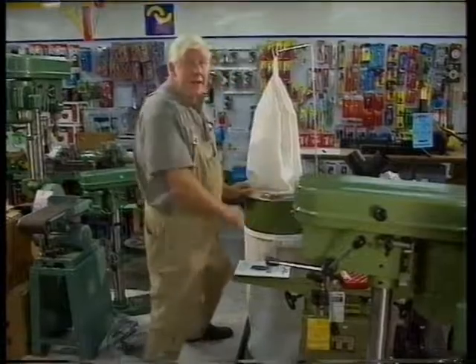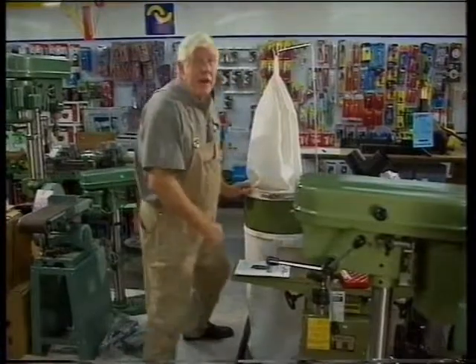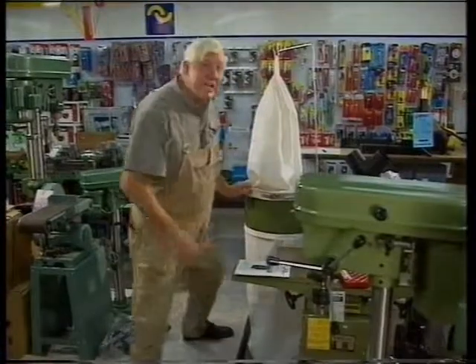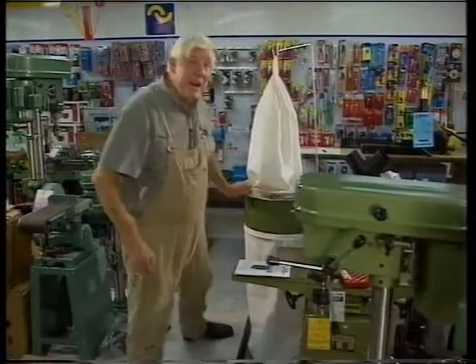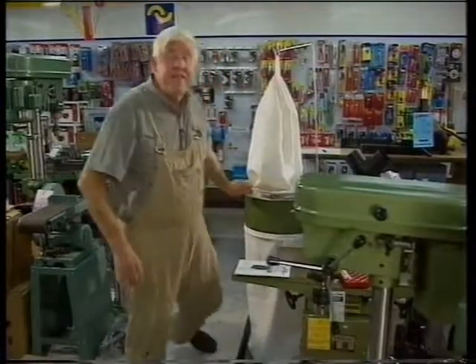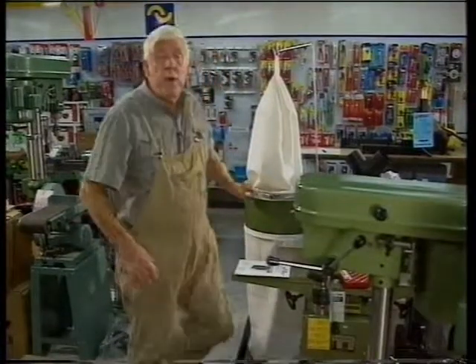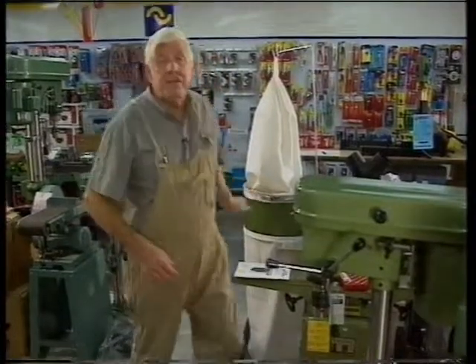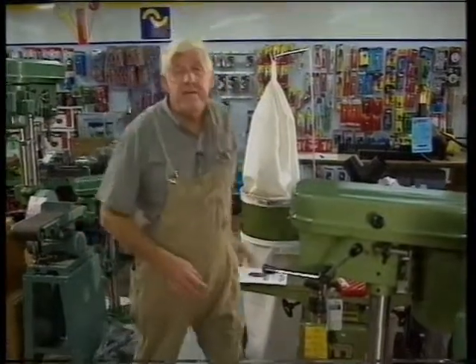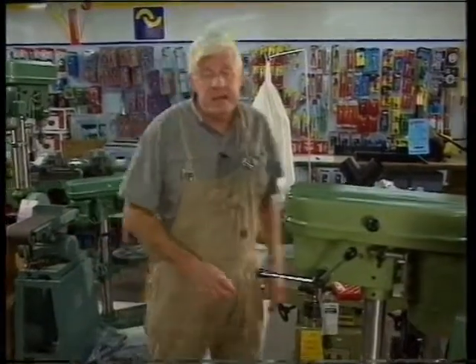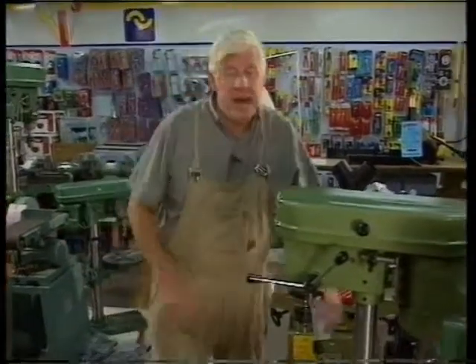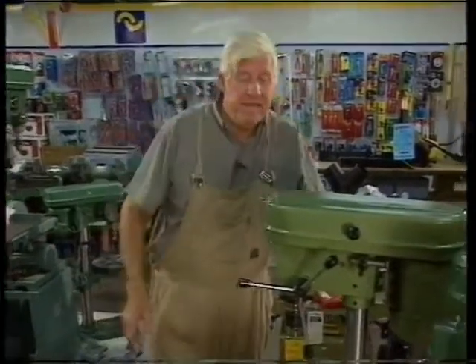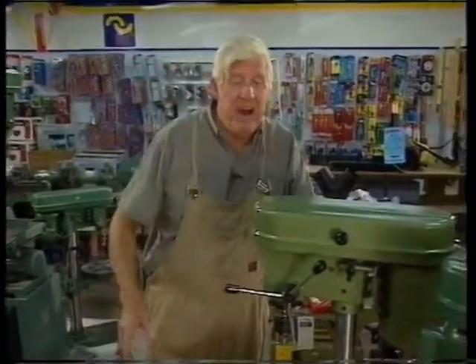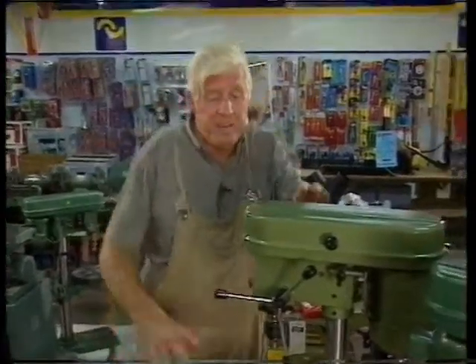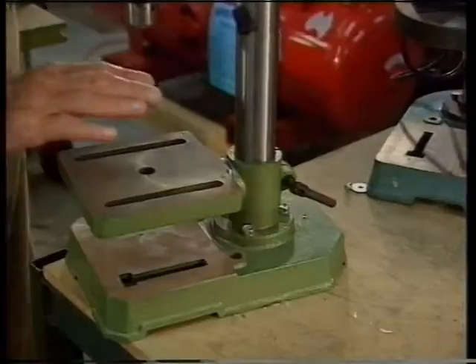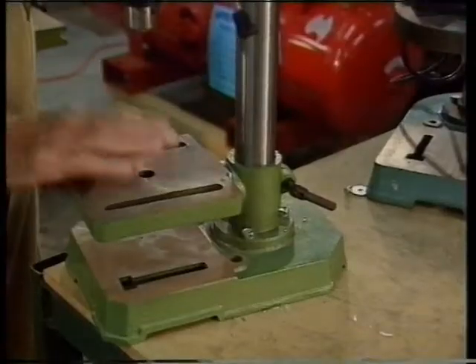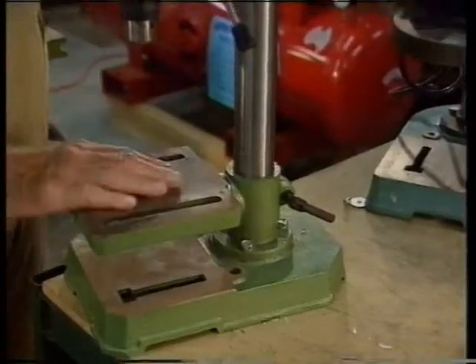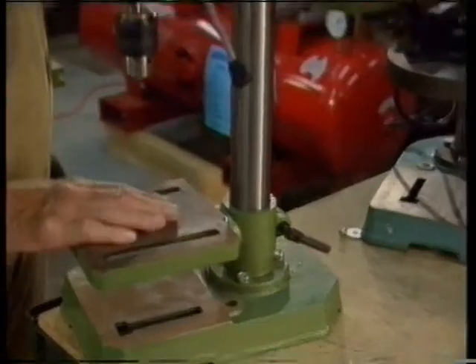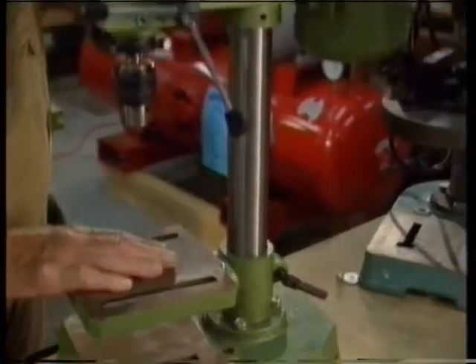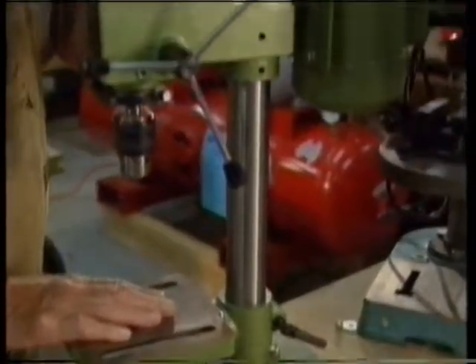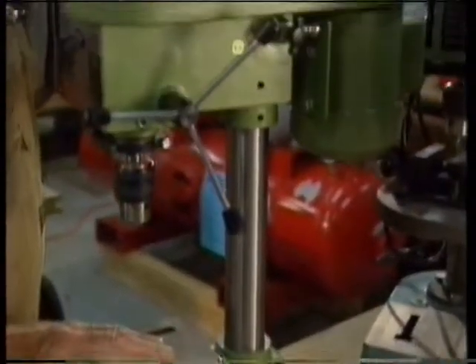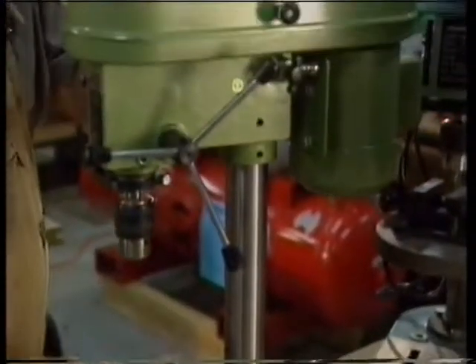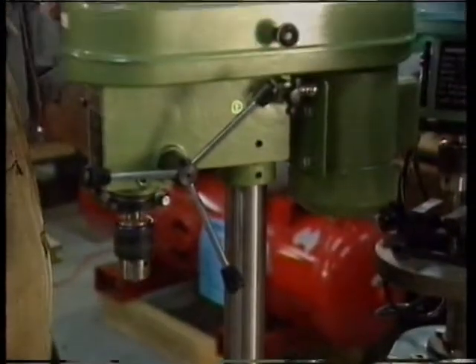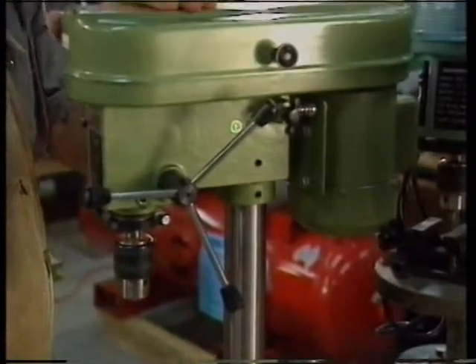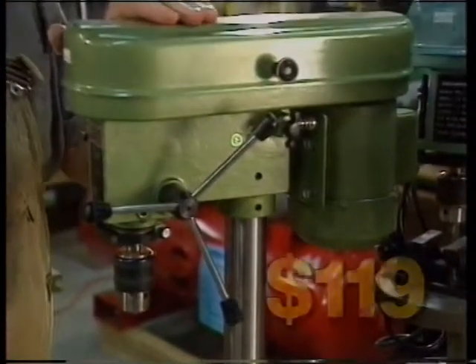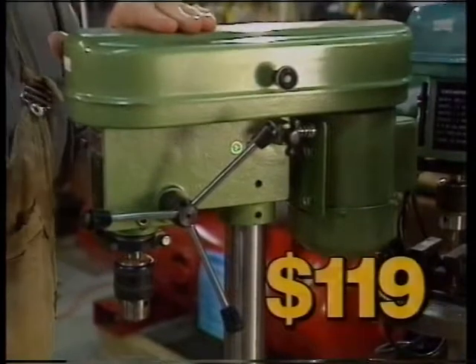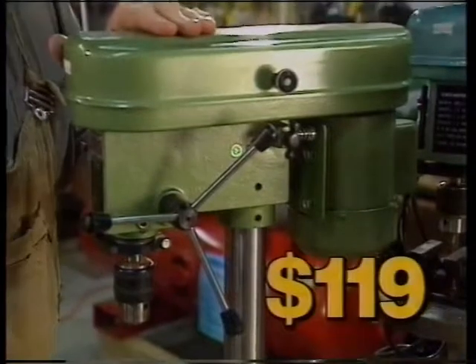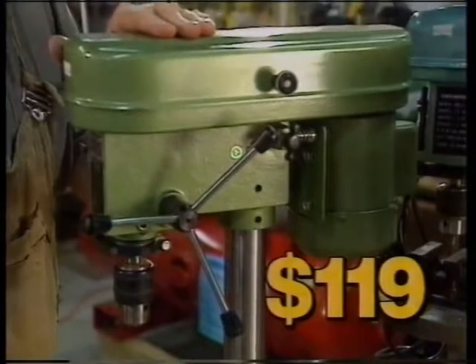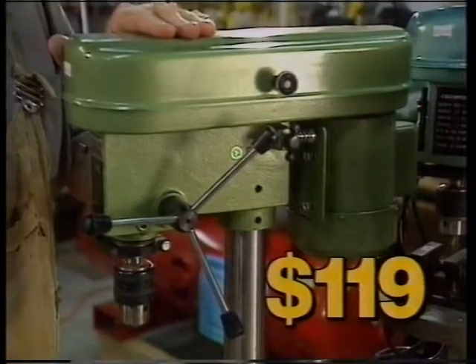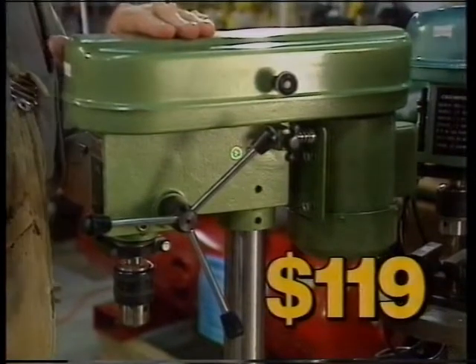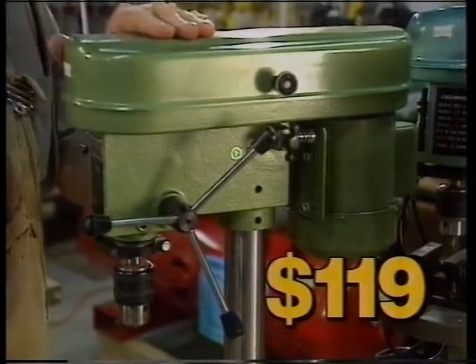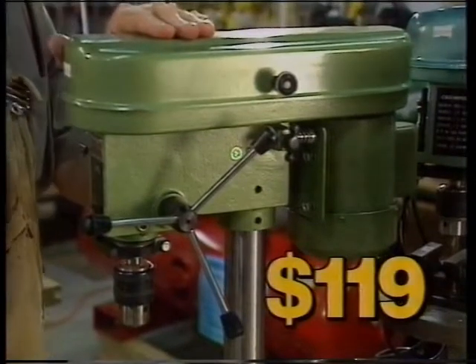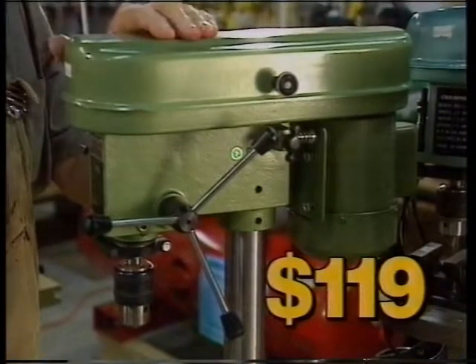Now here's a must for your workshop fellas, a 5-speed bench drill with a half-inch chuck. FX Larkin's price, $119.